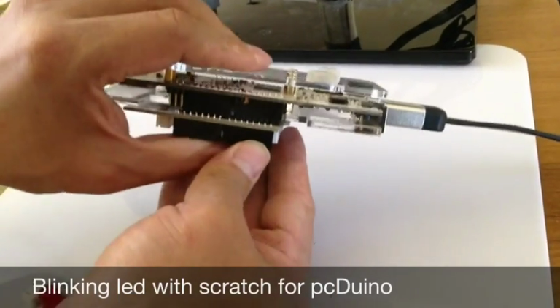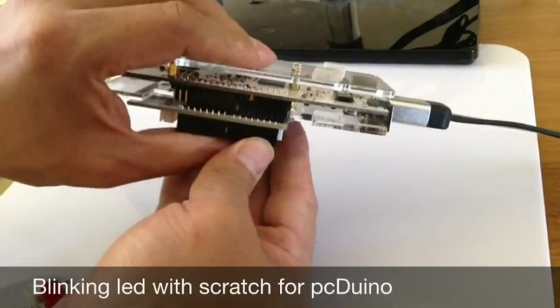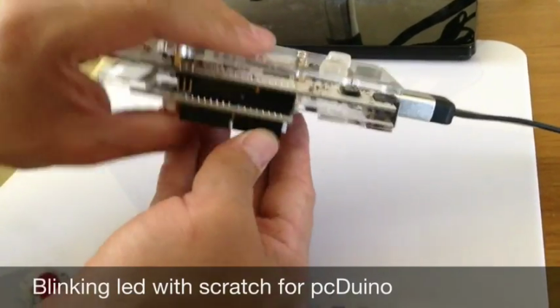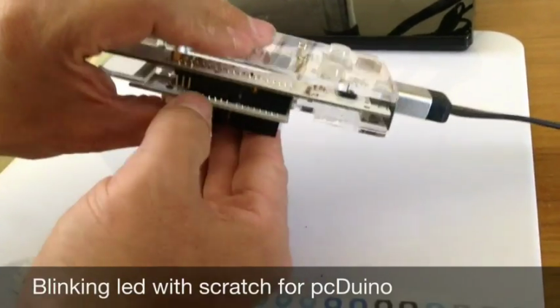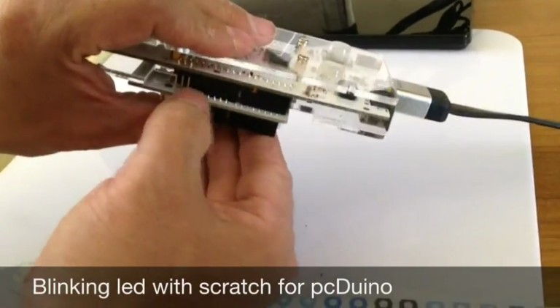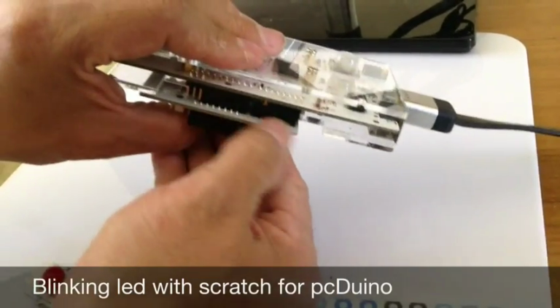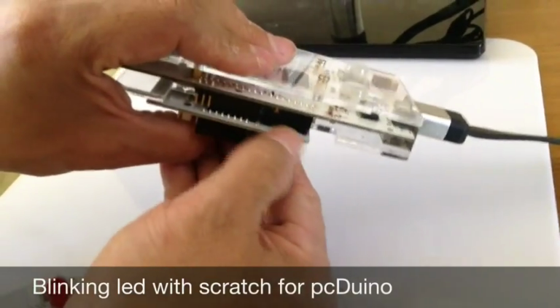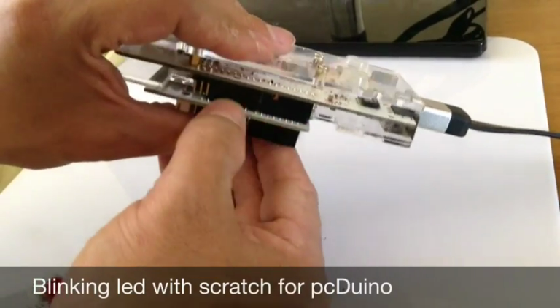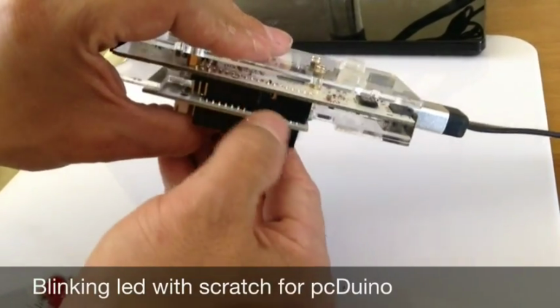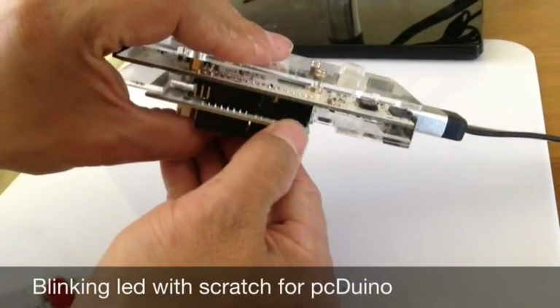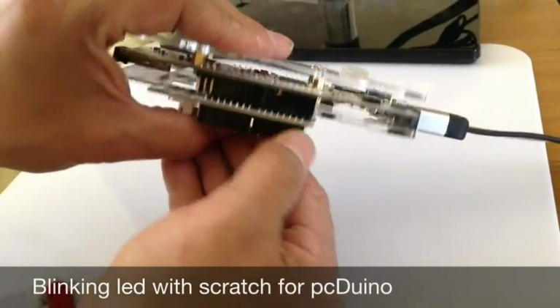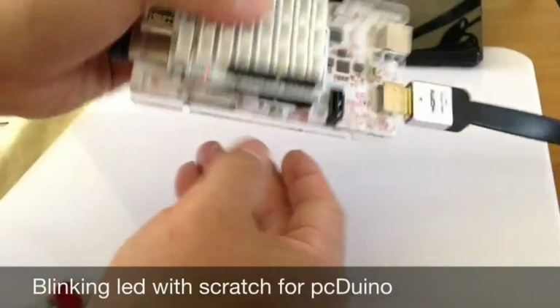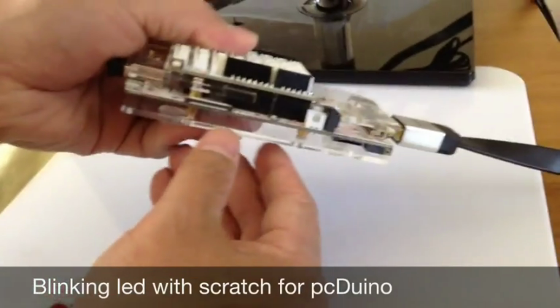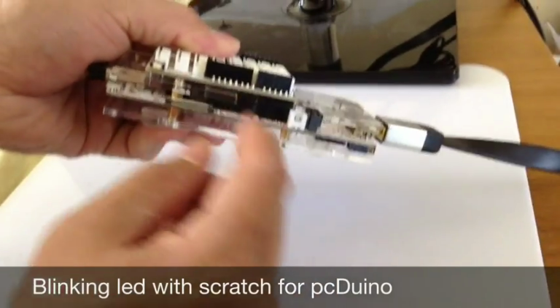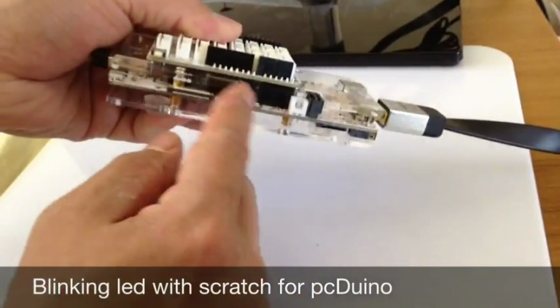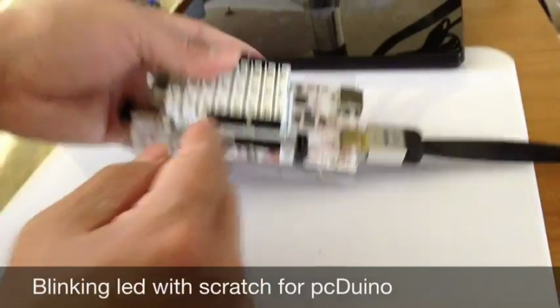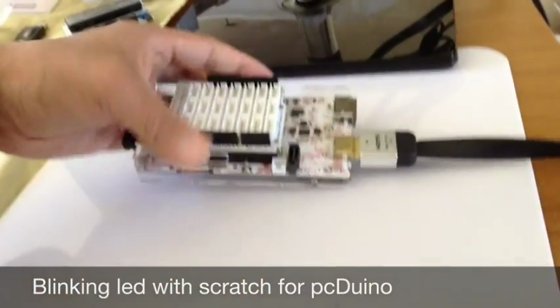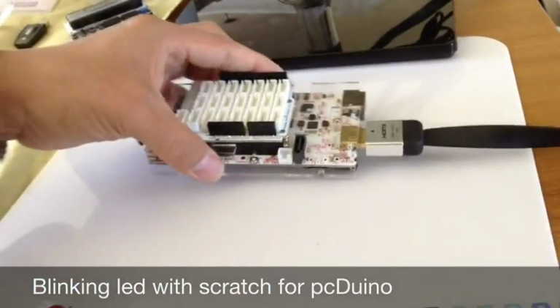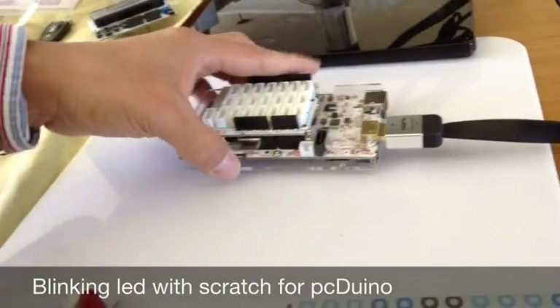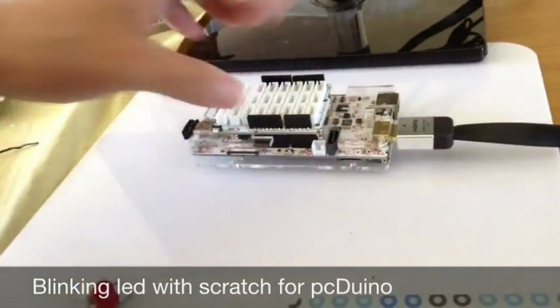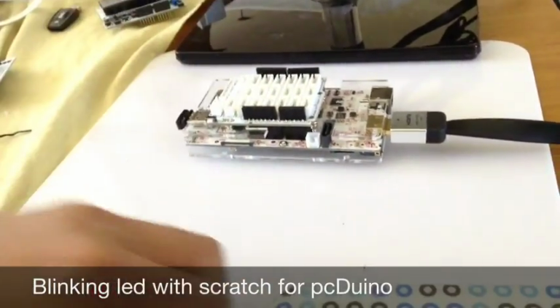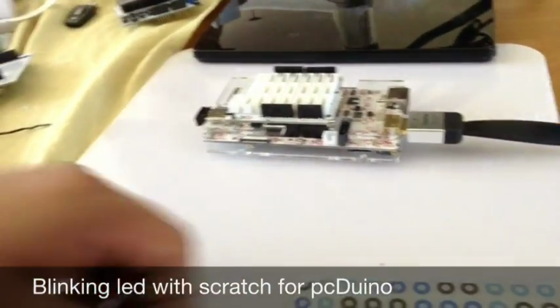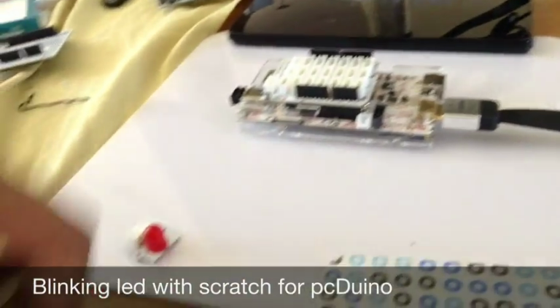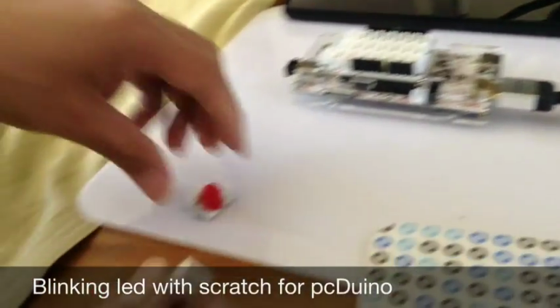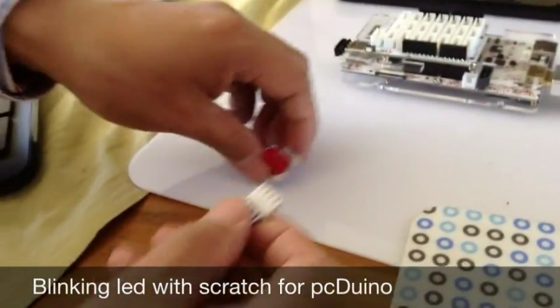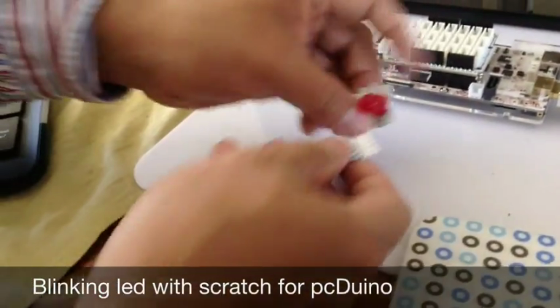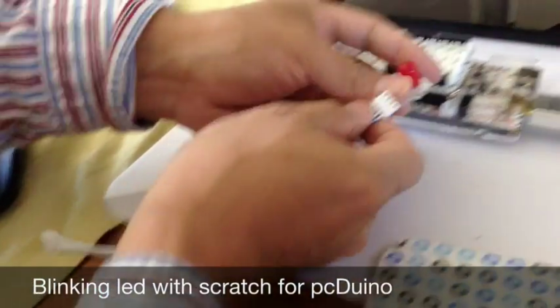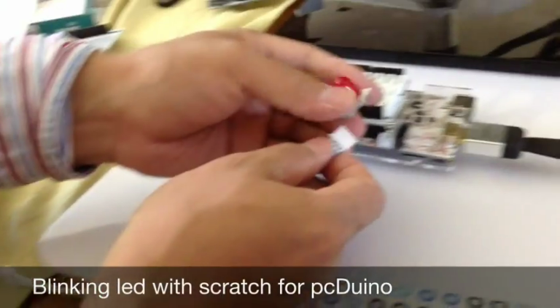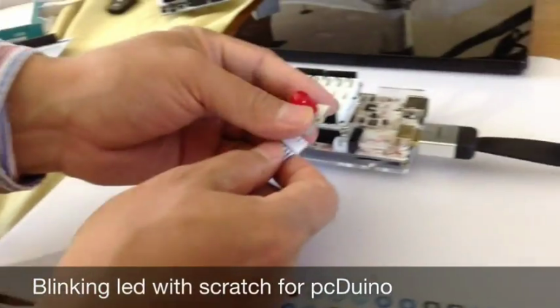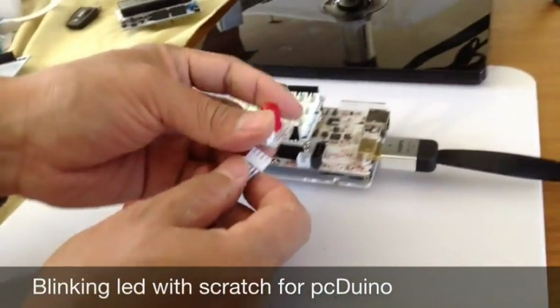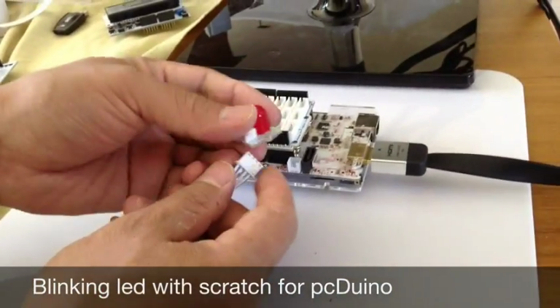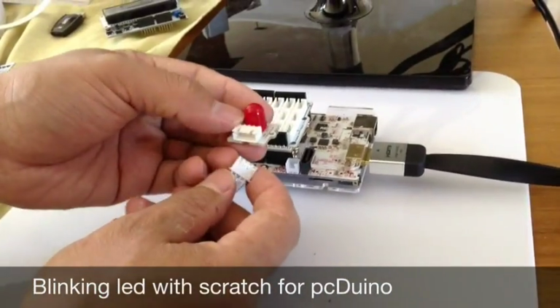See here — perfect align on this side, and perfect align on the other side. Now let's connect the LED.